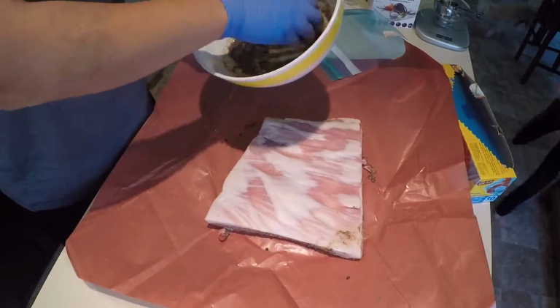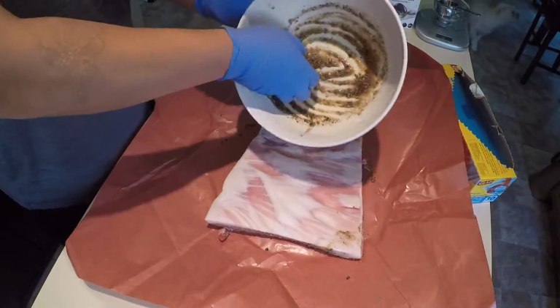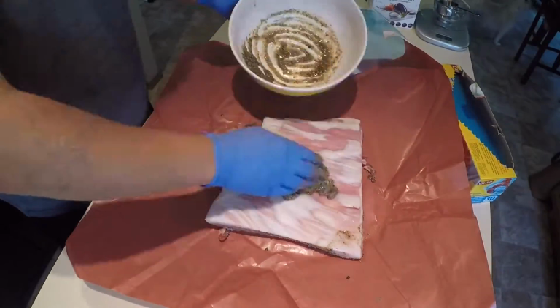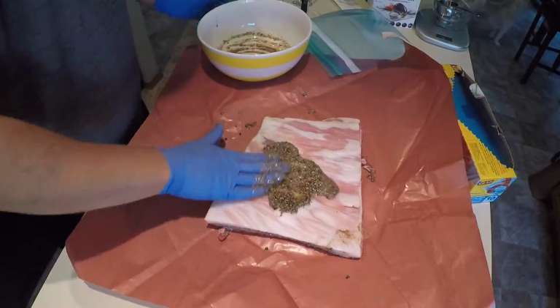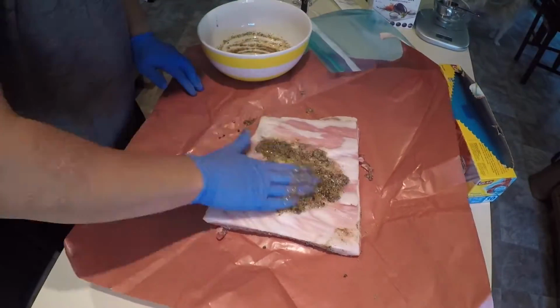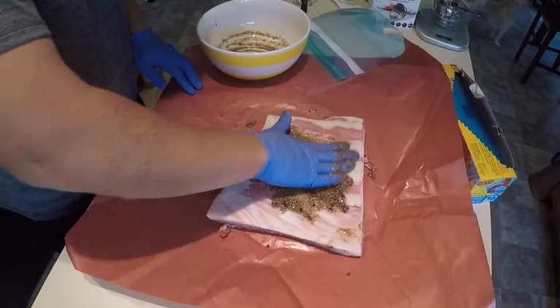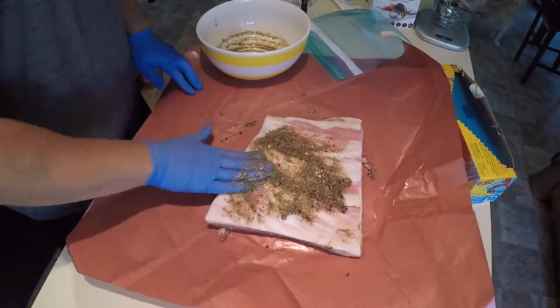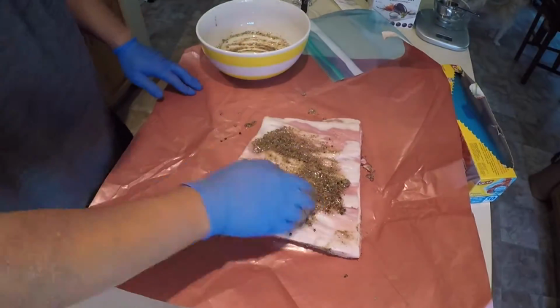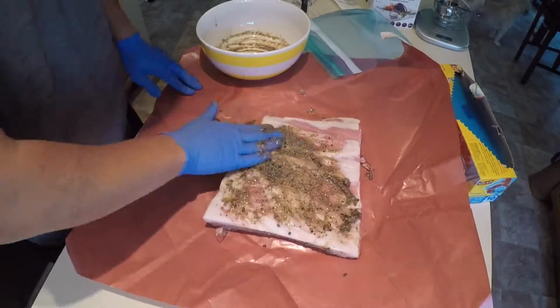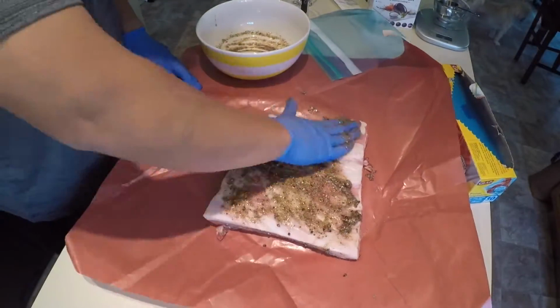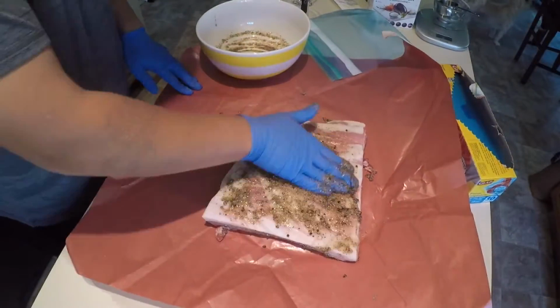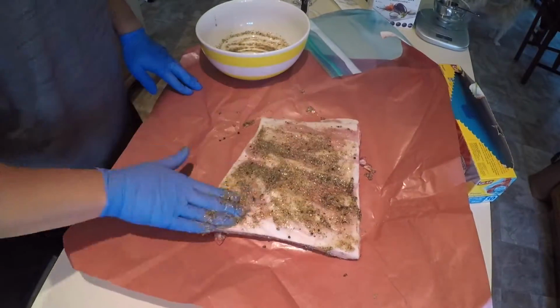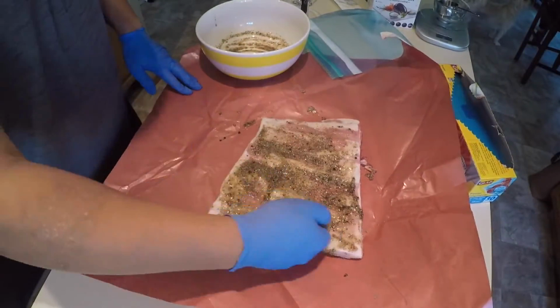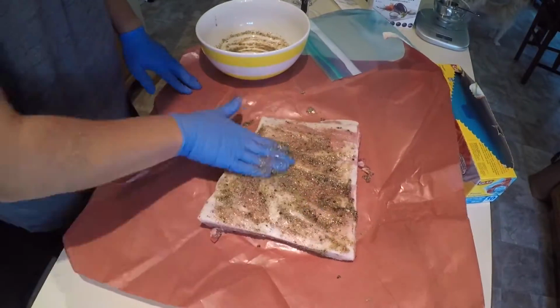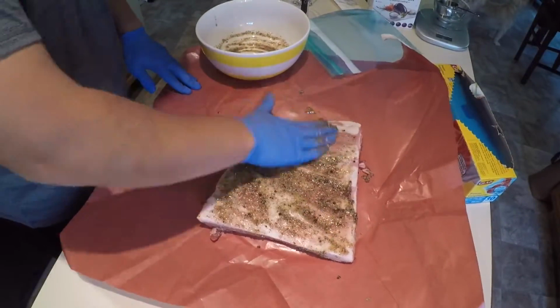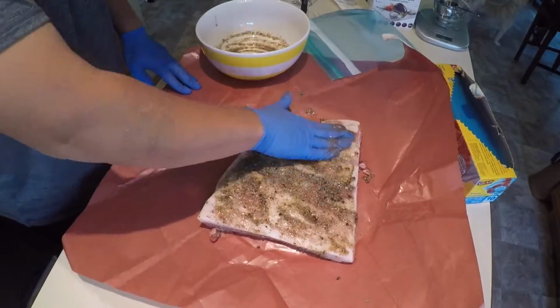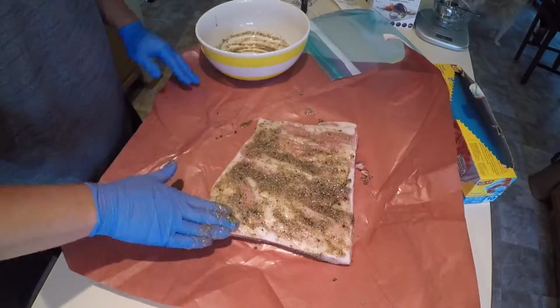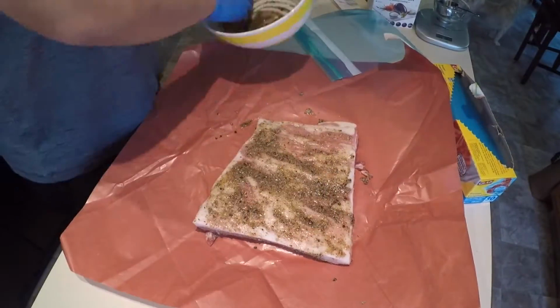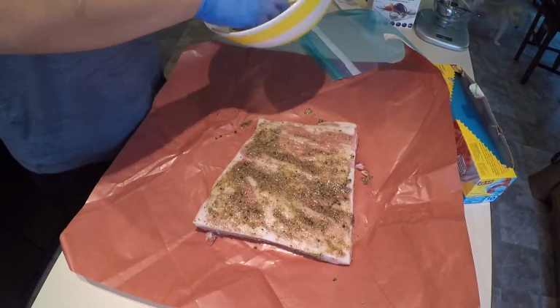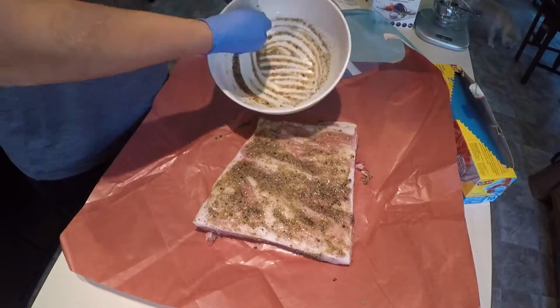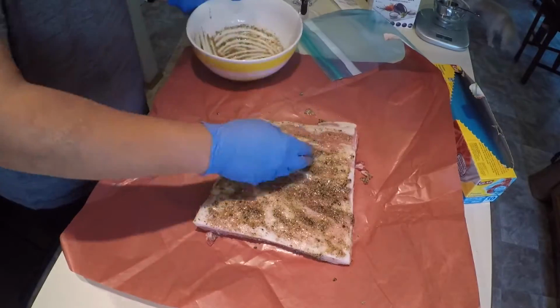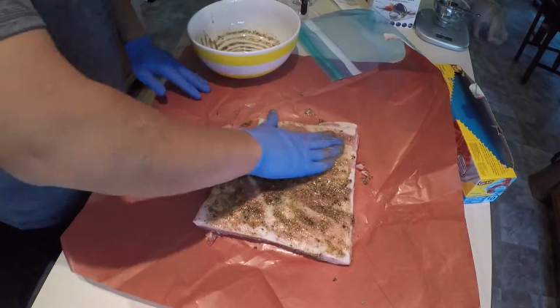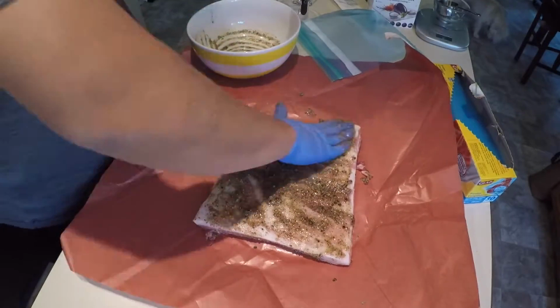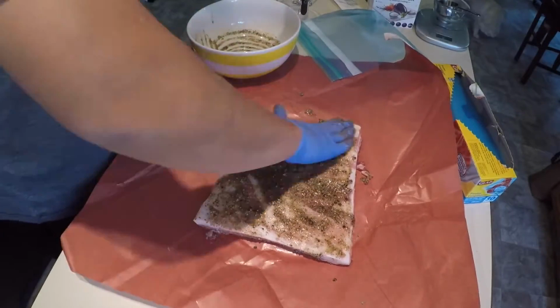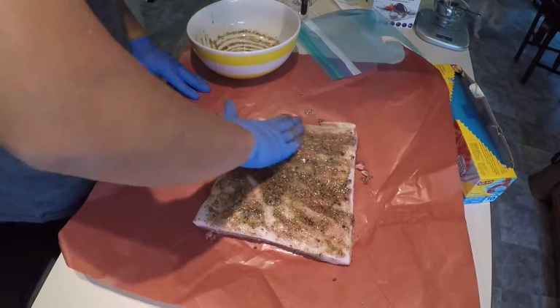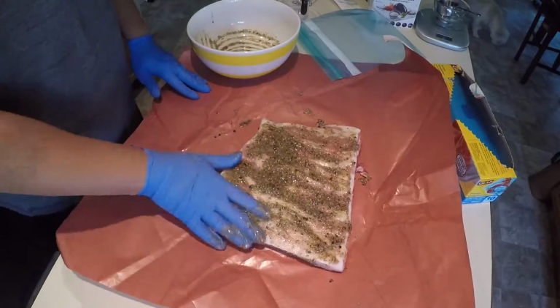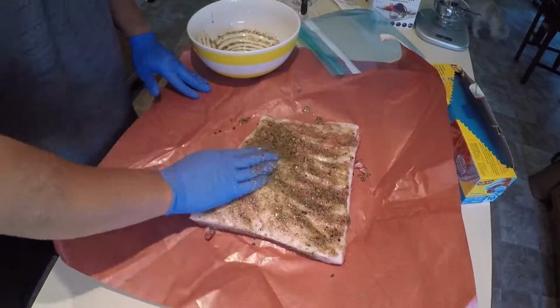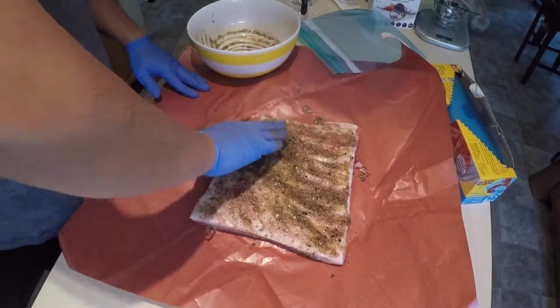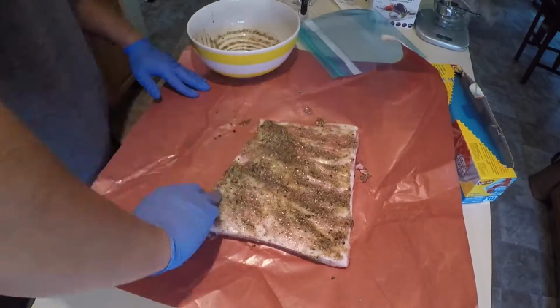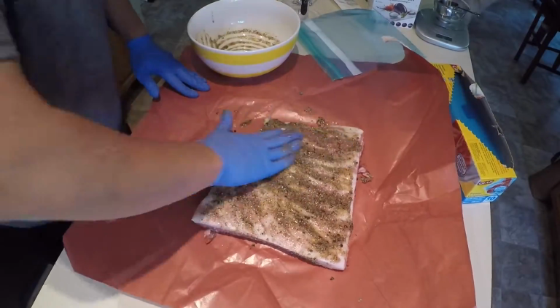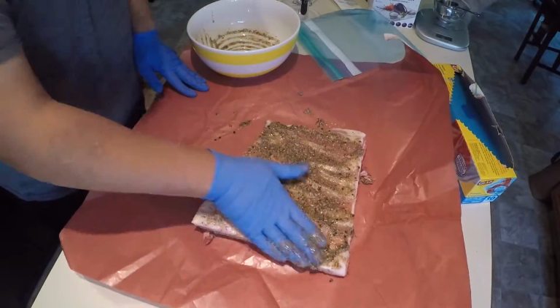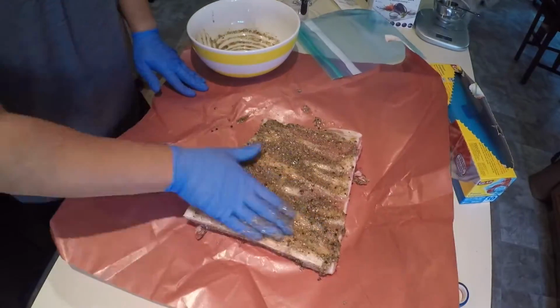You'll notice that I don't have the skin on — I had my butcher cut the skin off. Rub the mixture all over, then throw it into a ziplock bag.